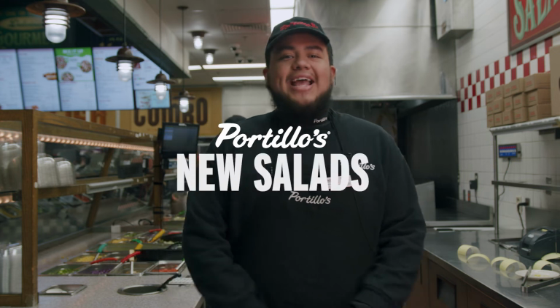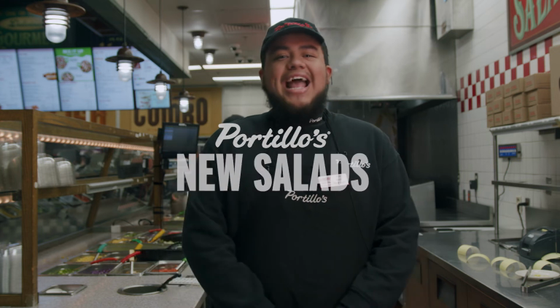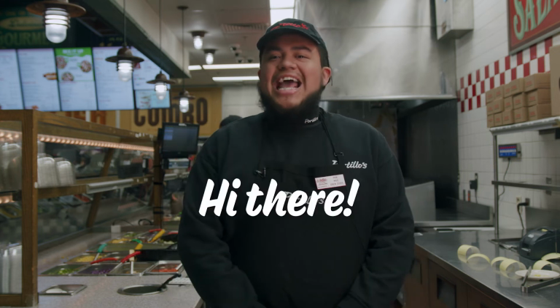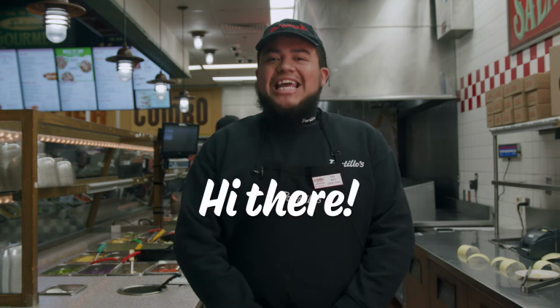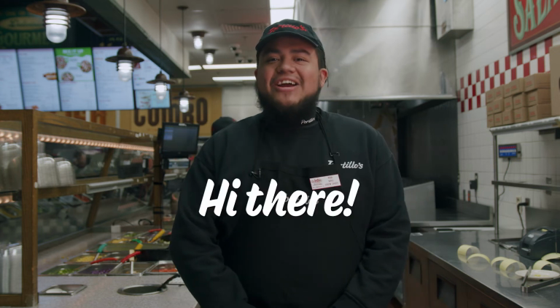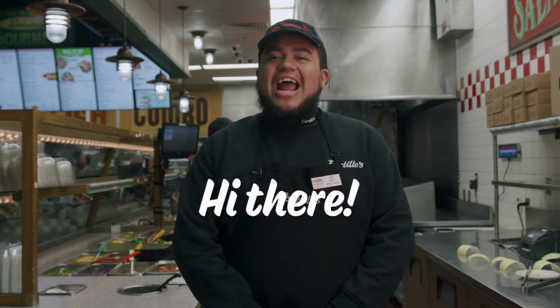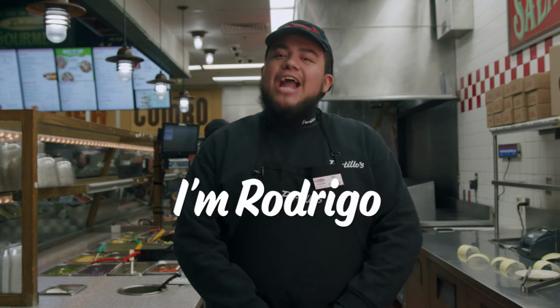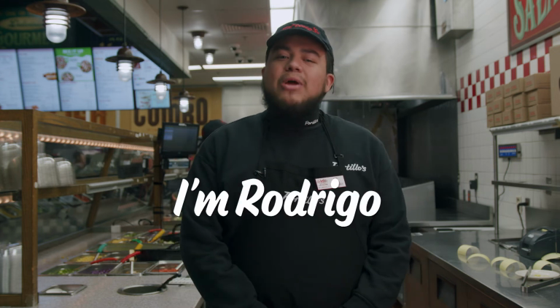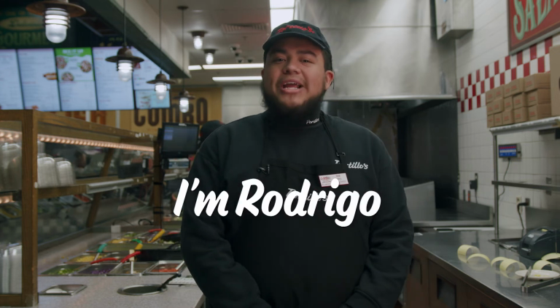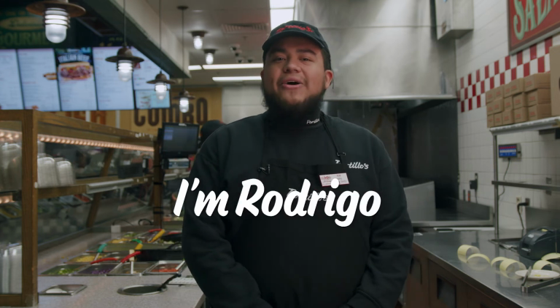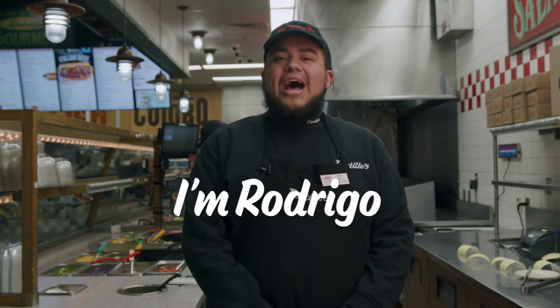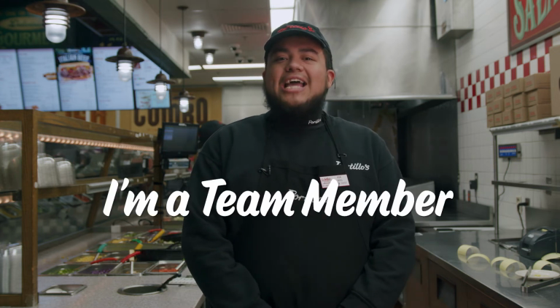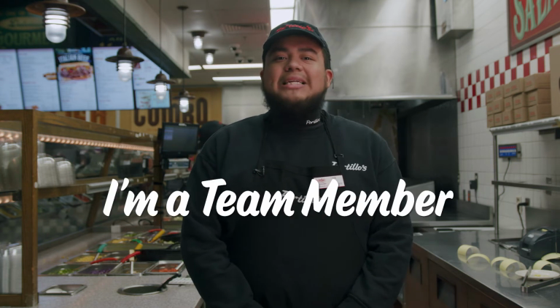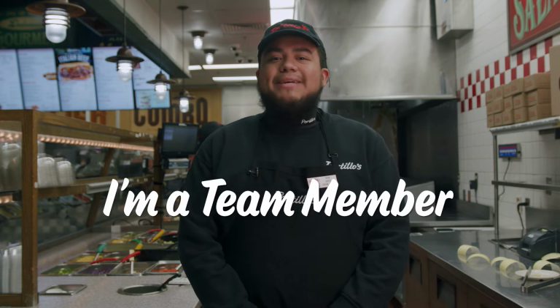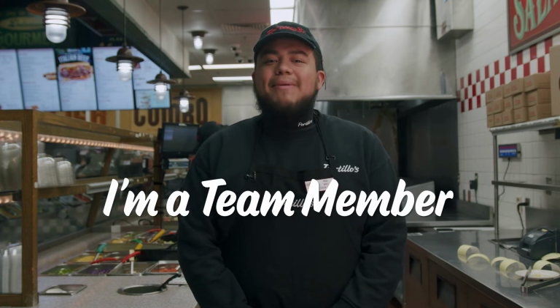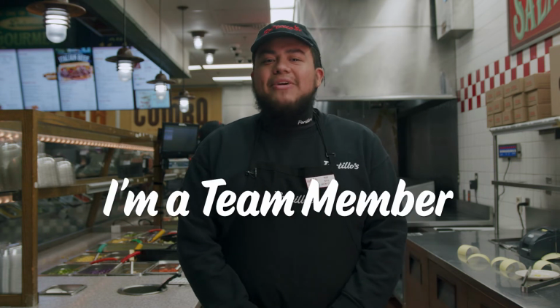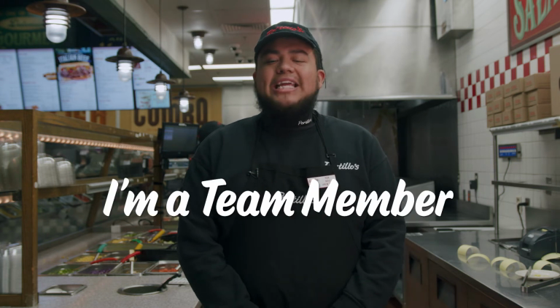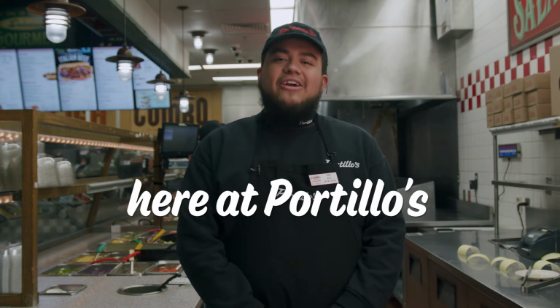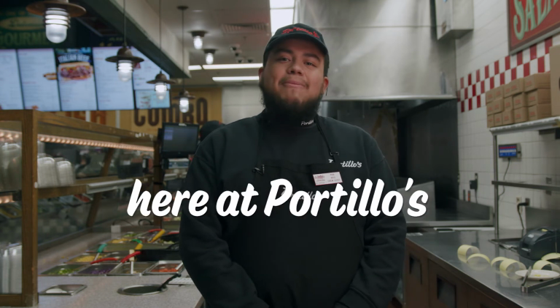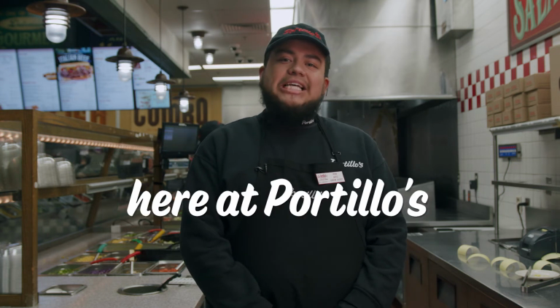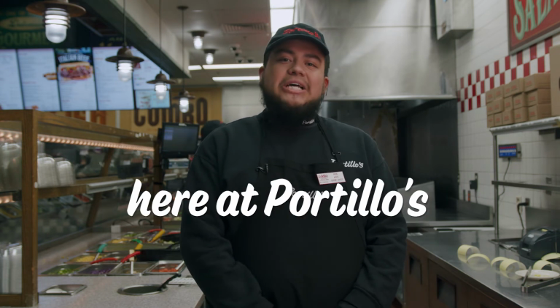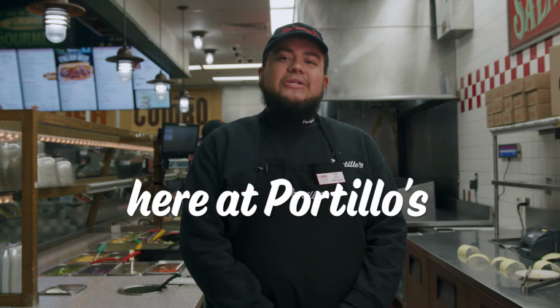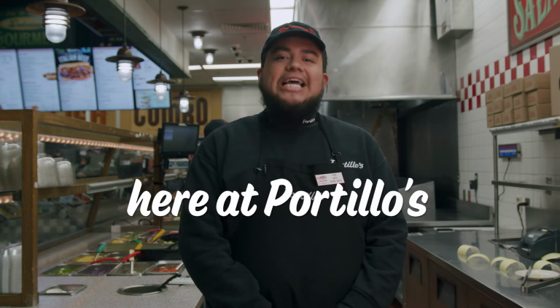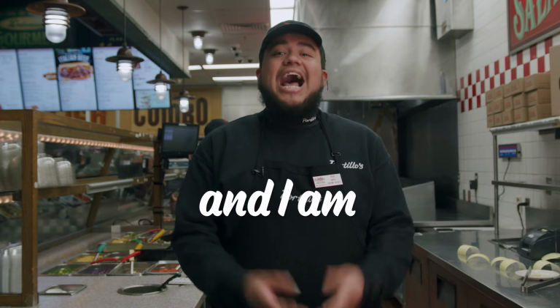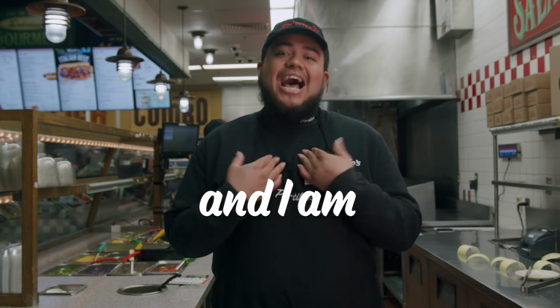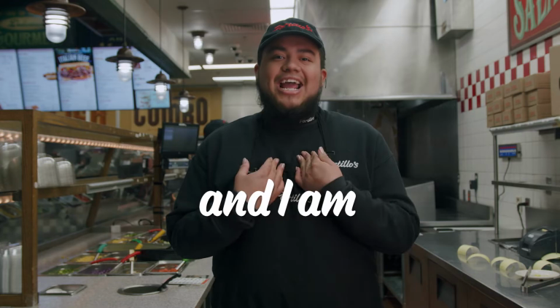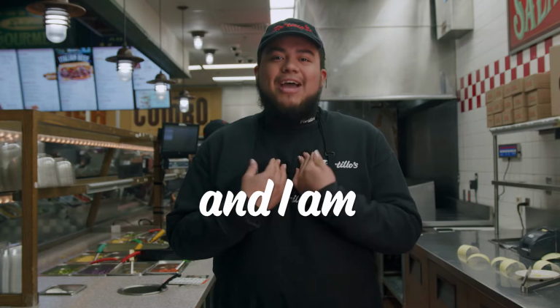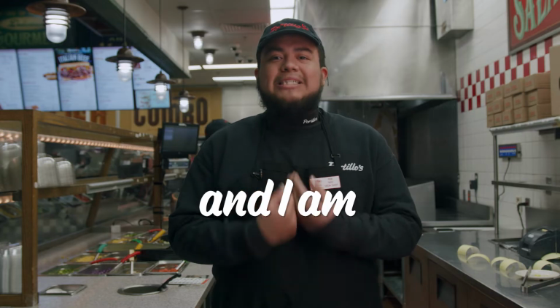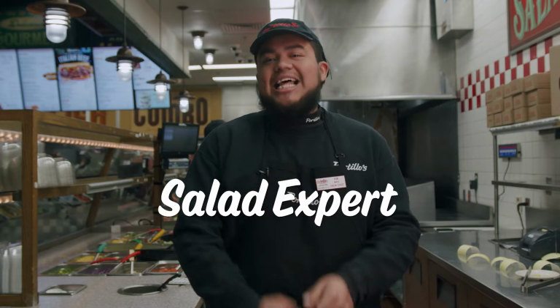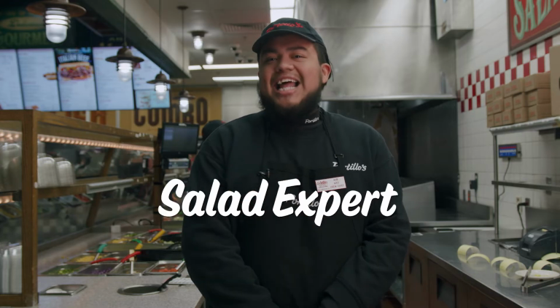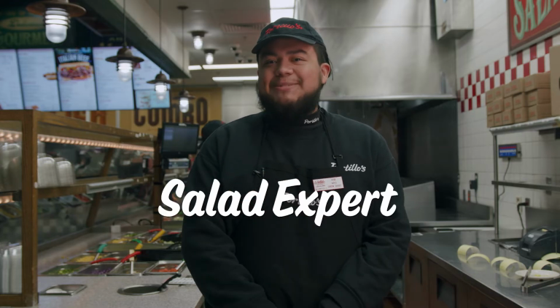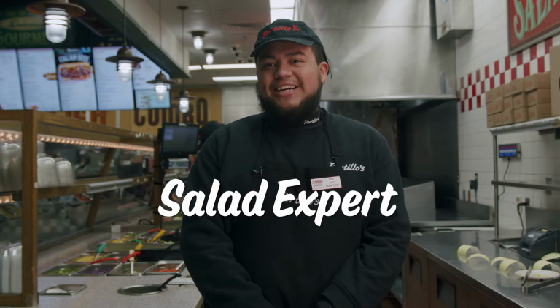Hi there, I'm Rodrigo. I am a team member here at Fertillo's and I am a salad expert.